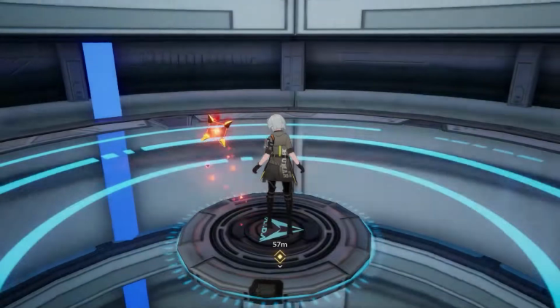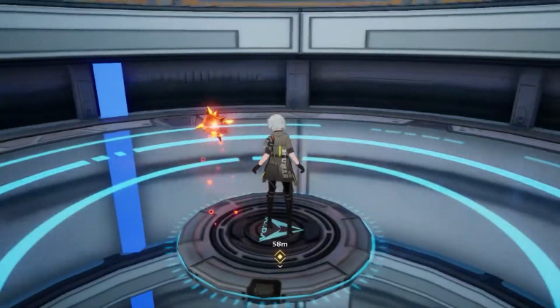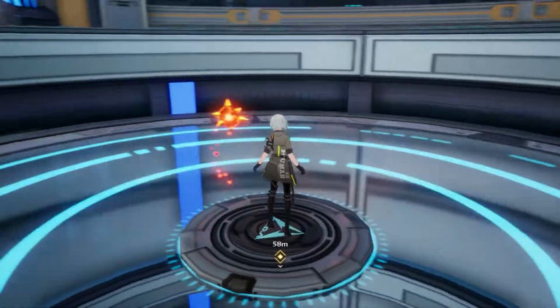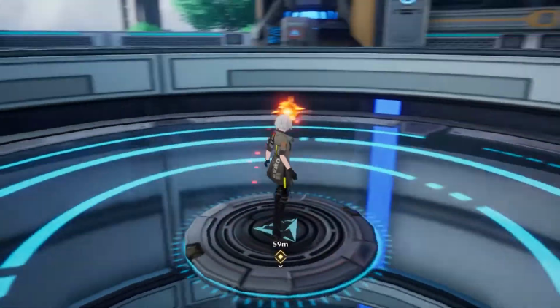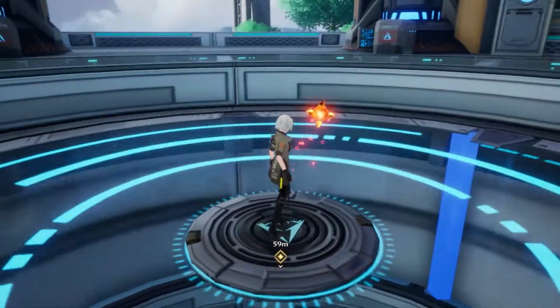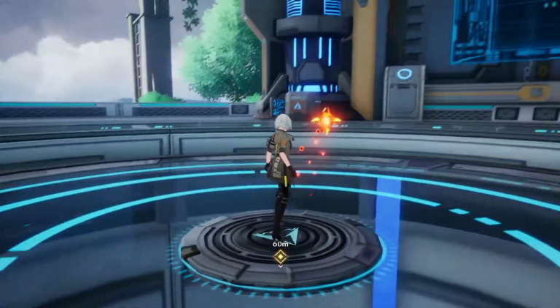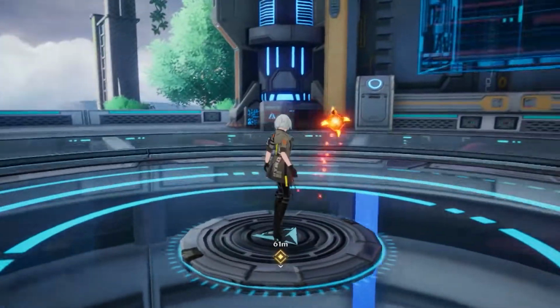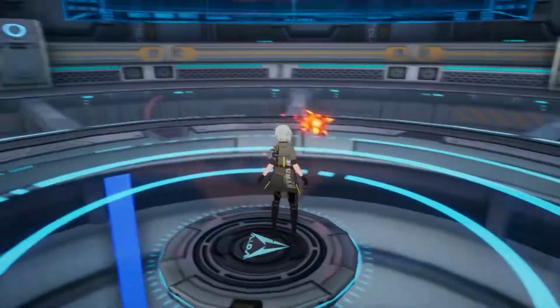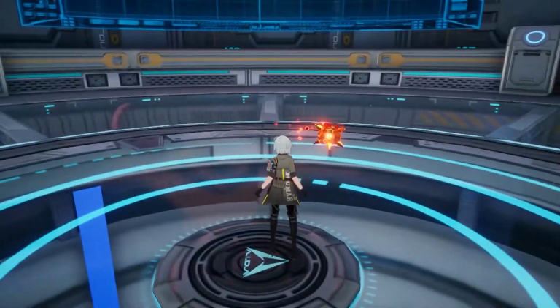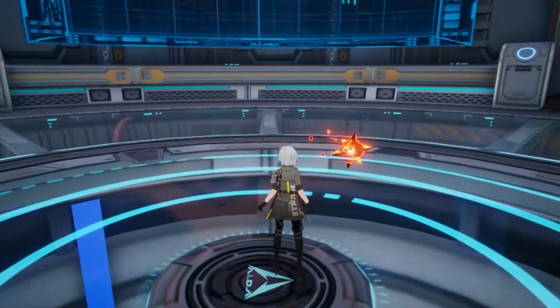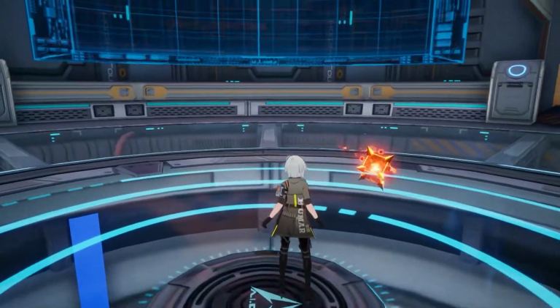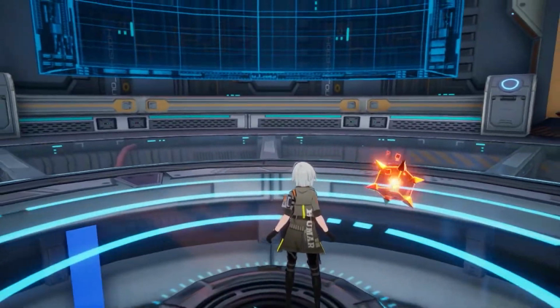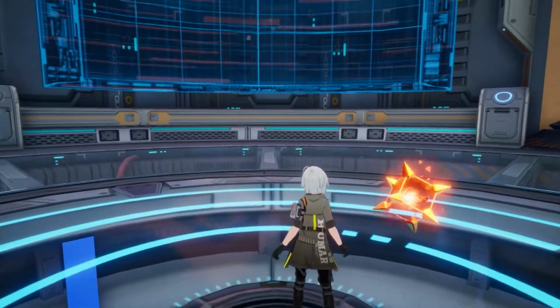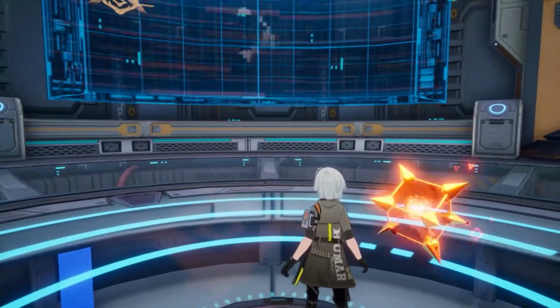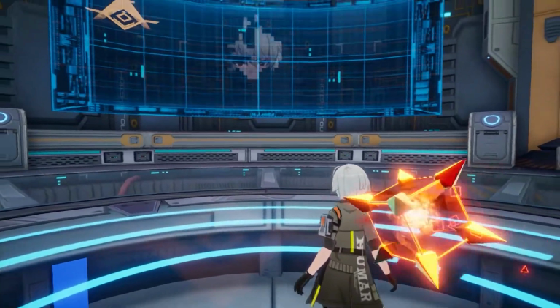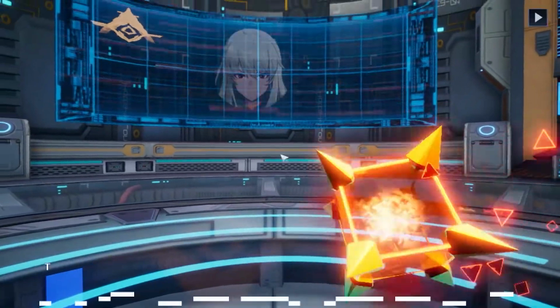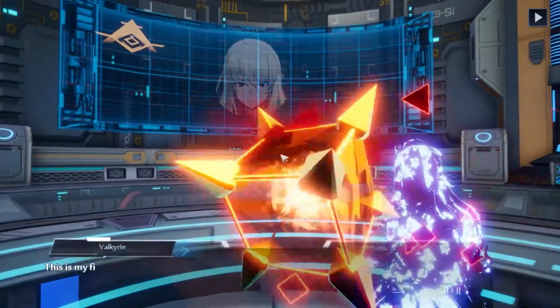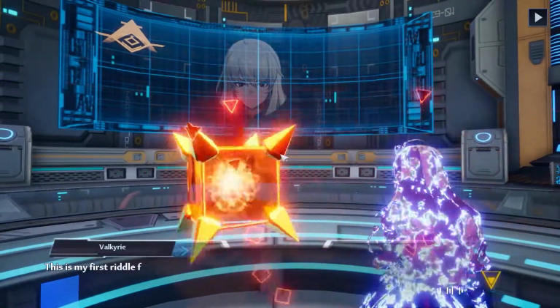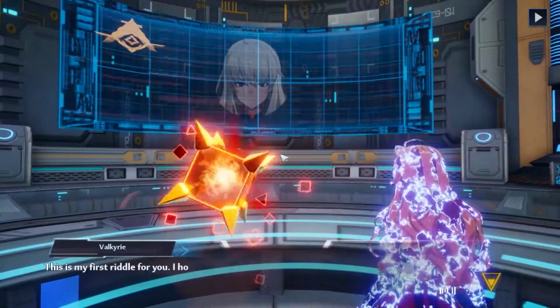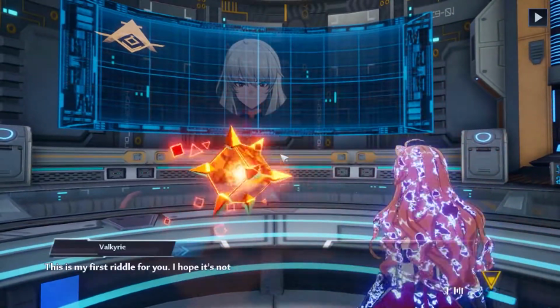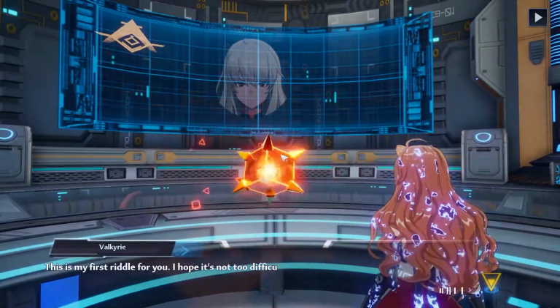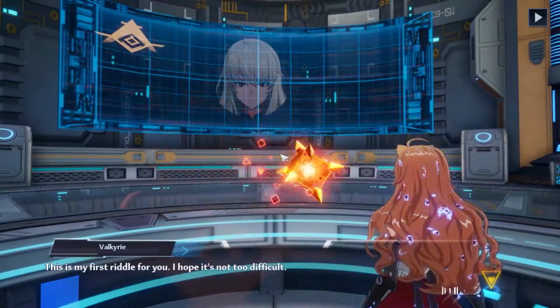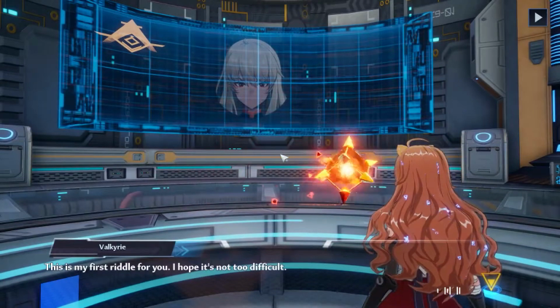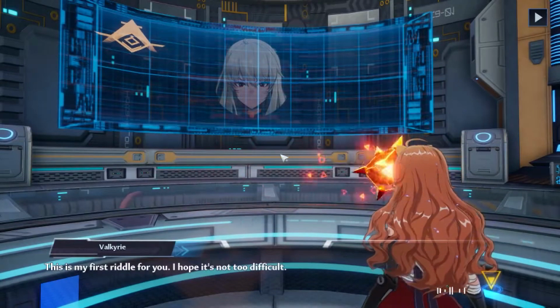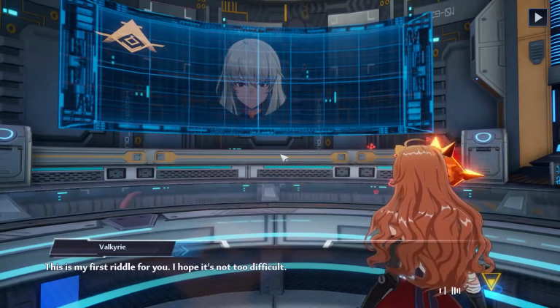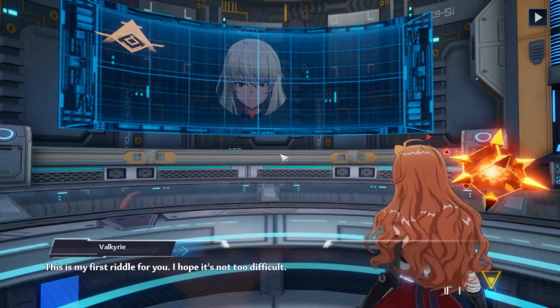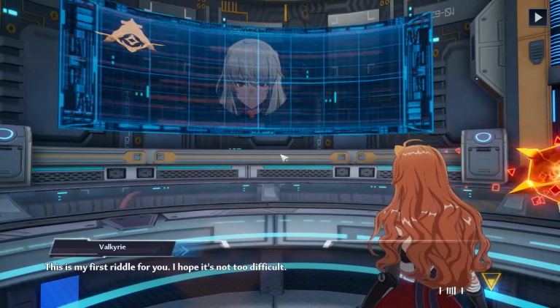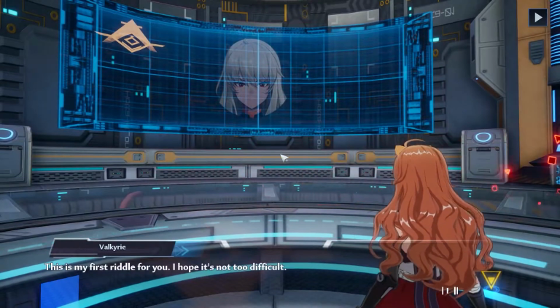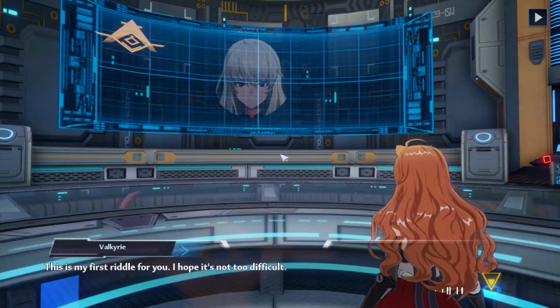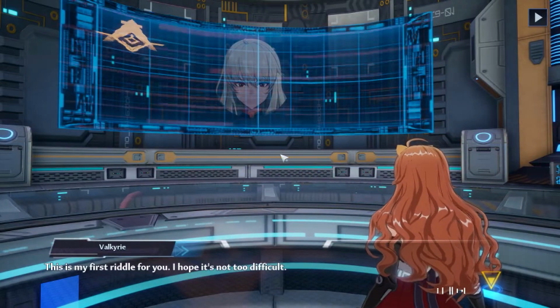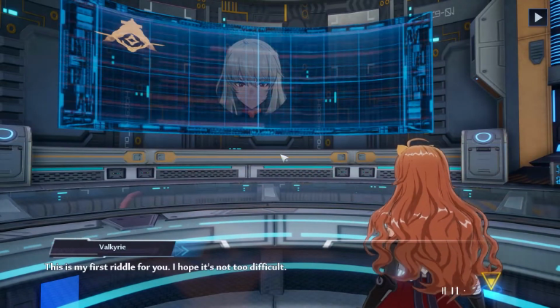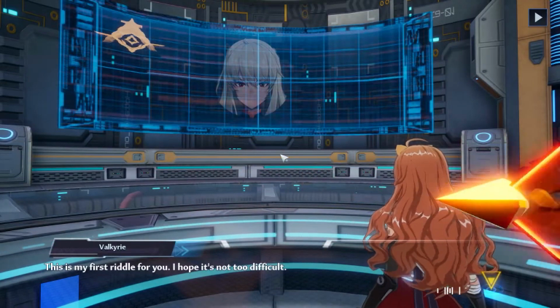In one of the main quests, the NPC called Valkyrie will ask you to find another way to the next level by solving a puzzle.